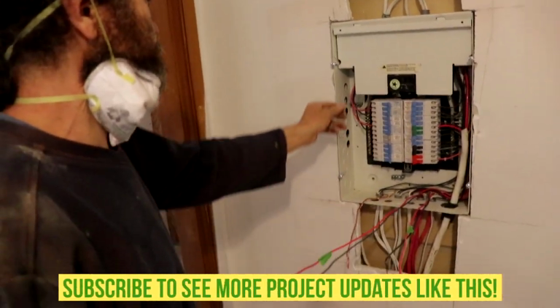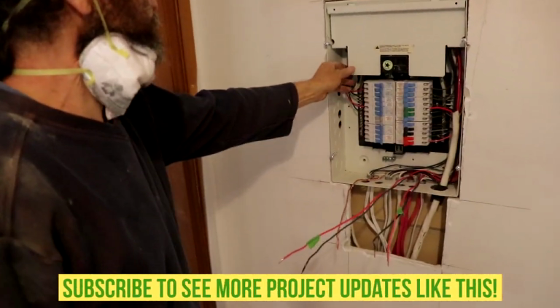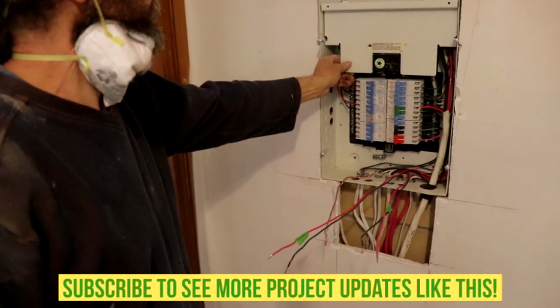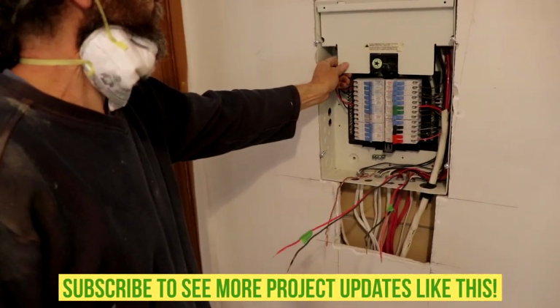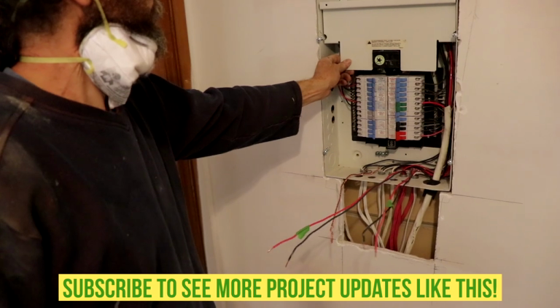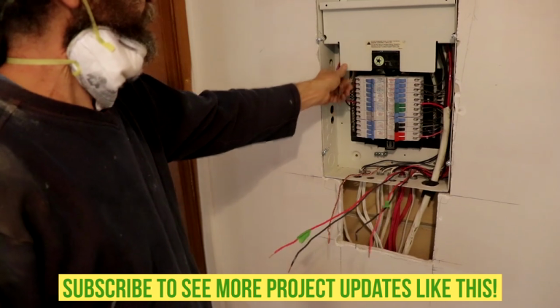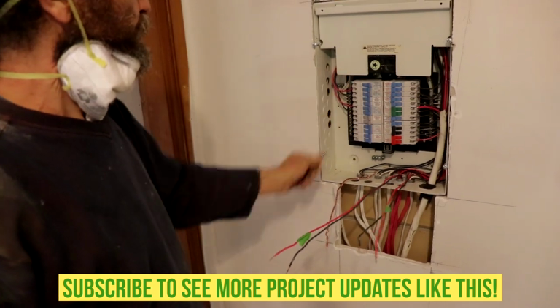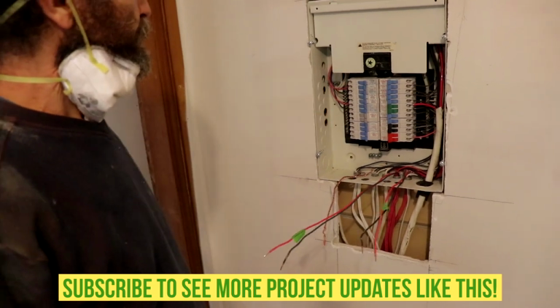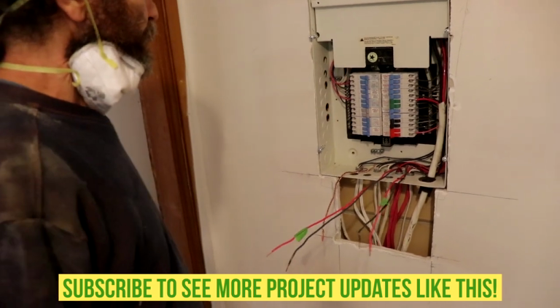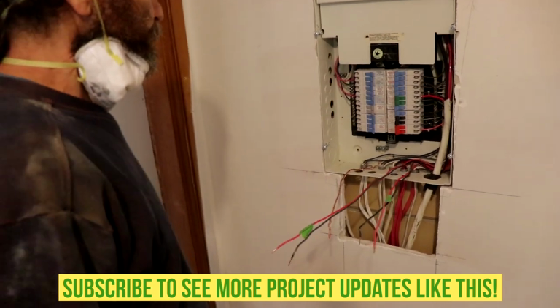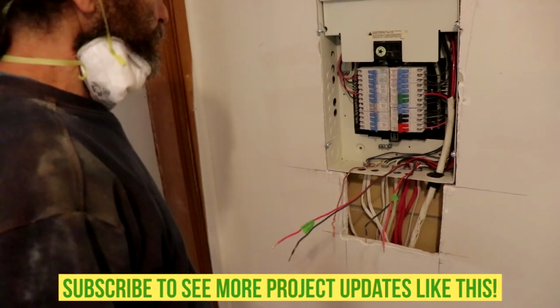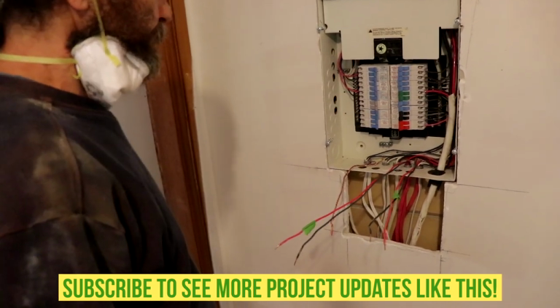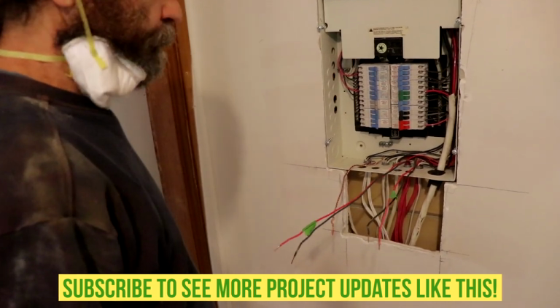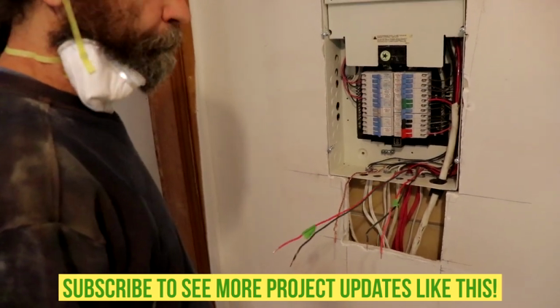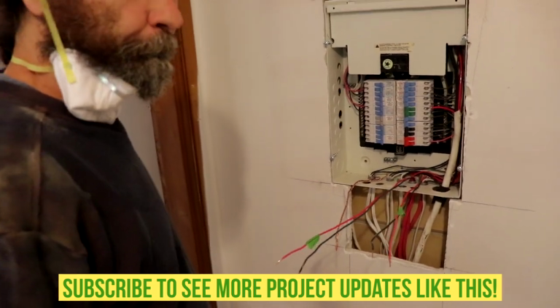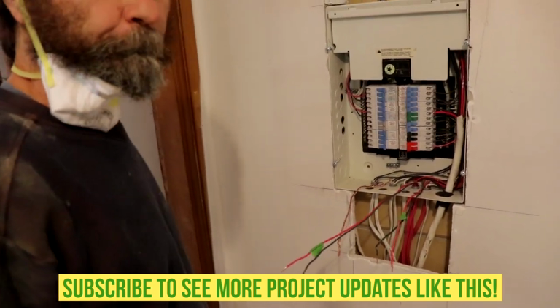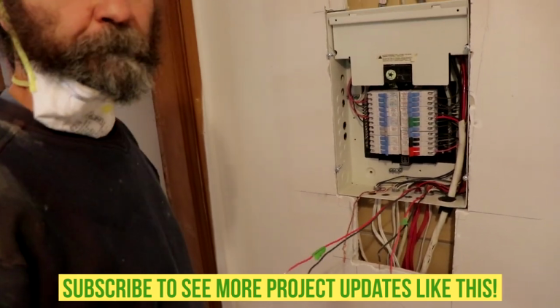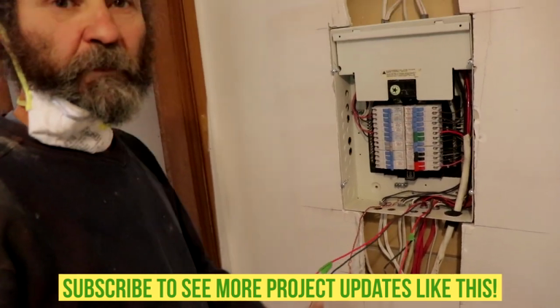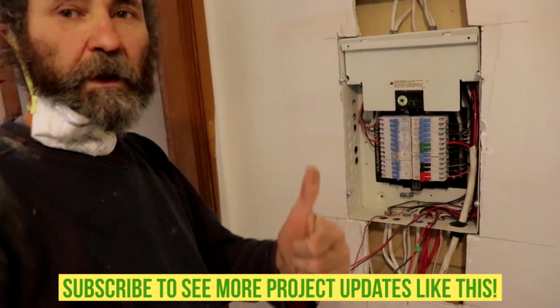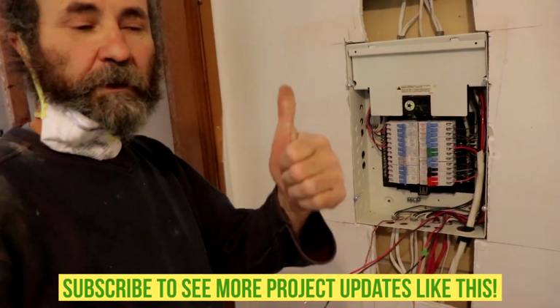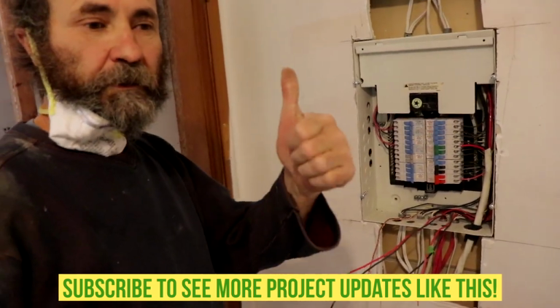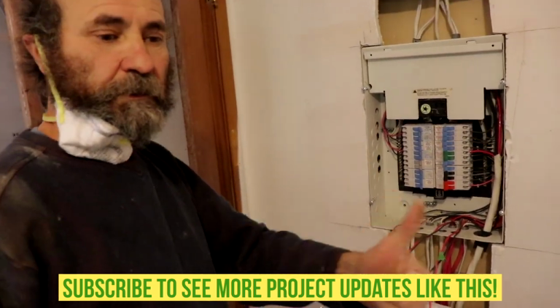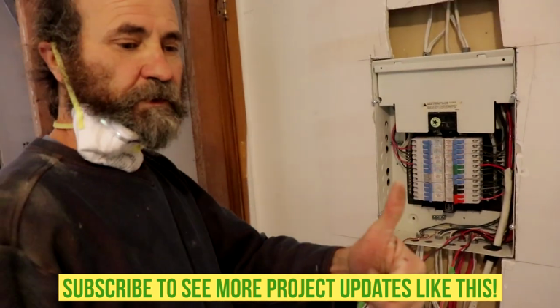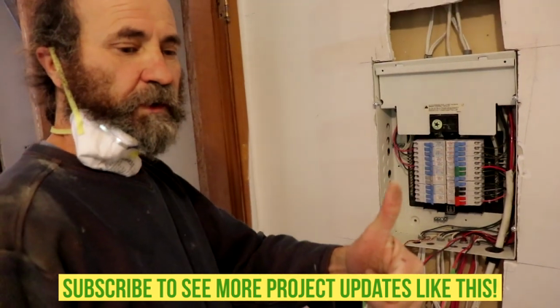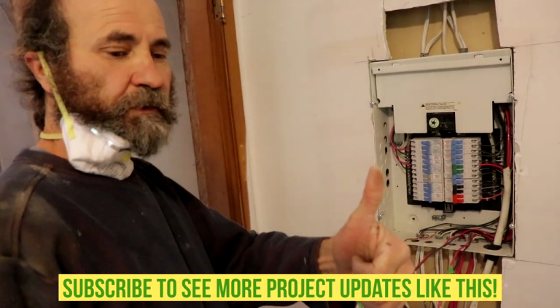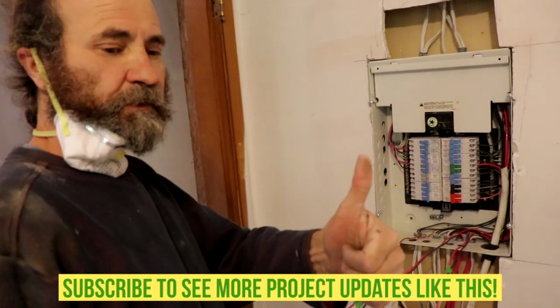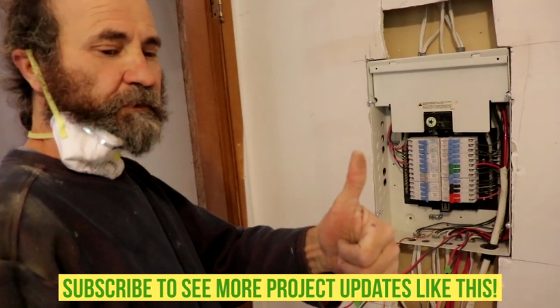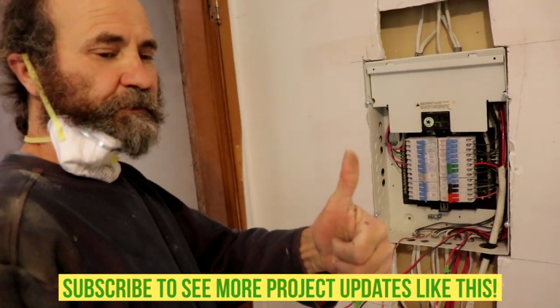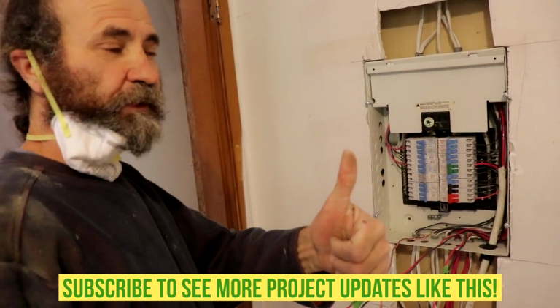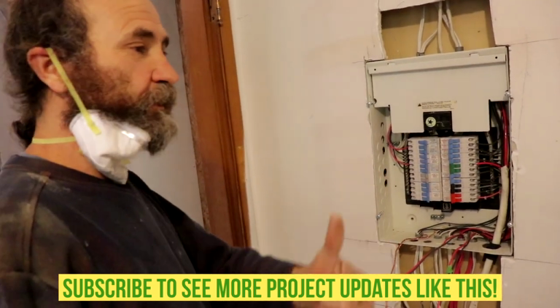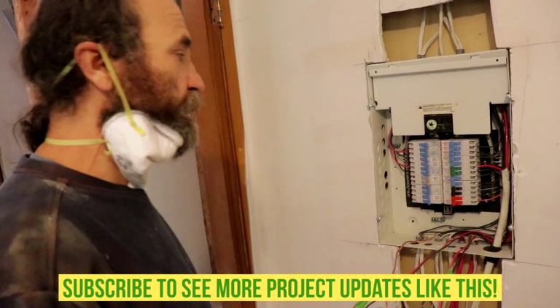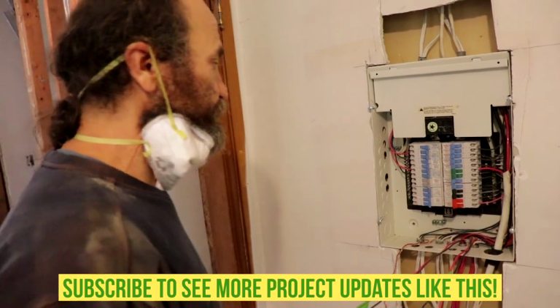Alright, we still have to run some more wires in here. Thank you guys.